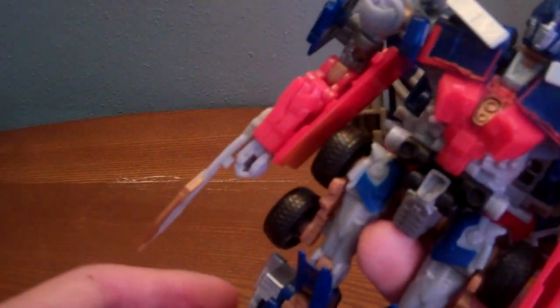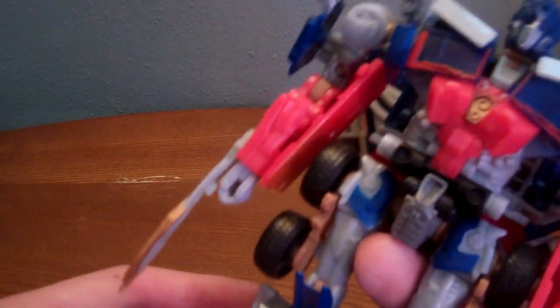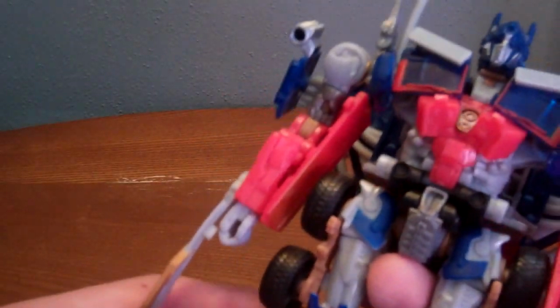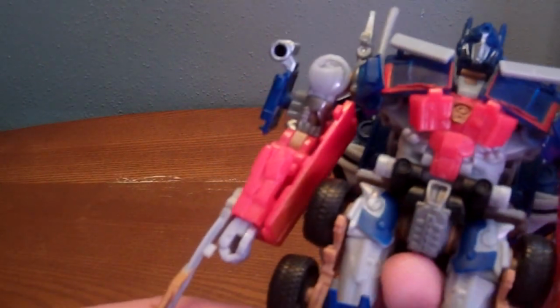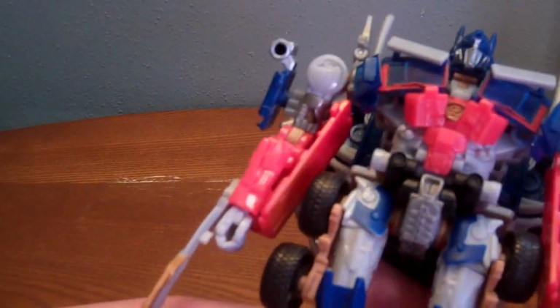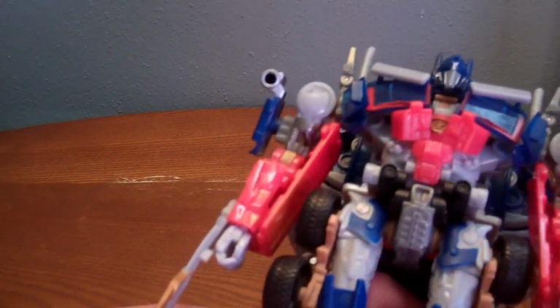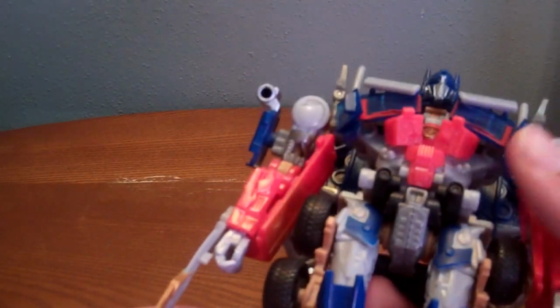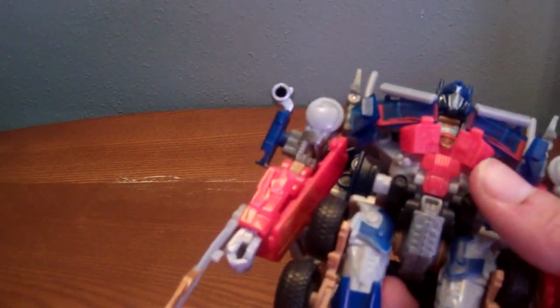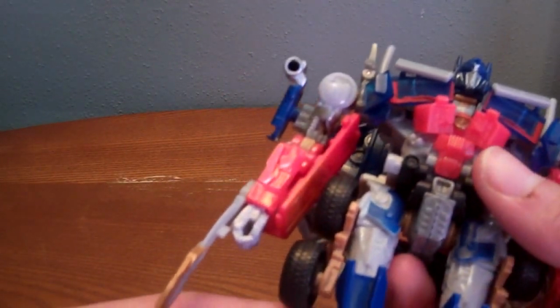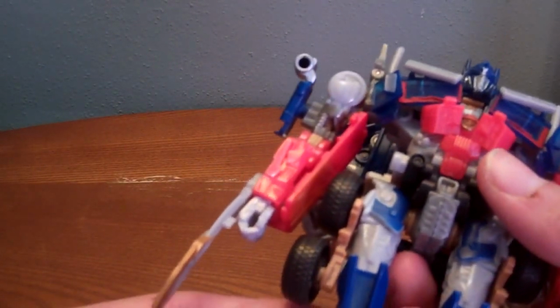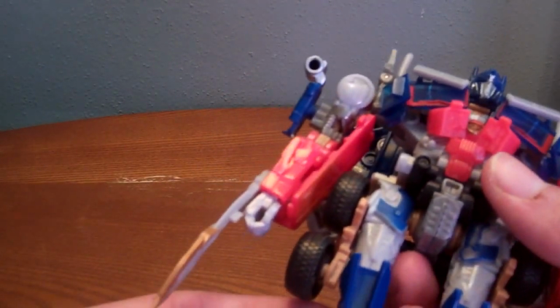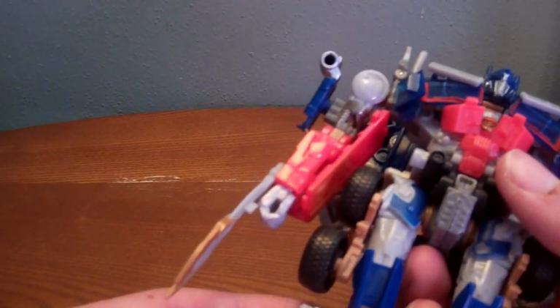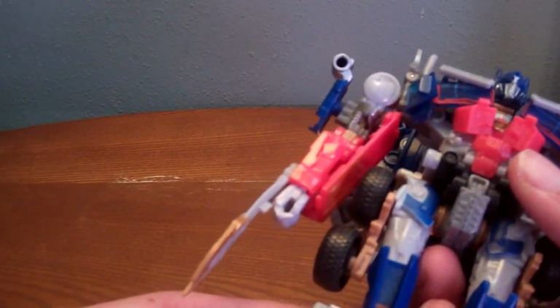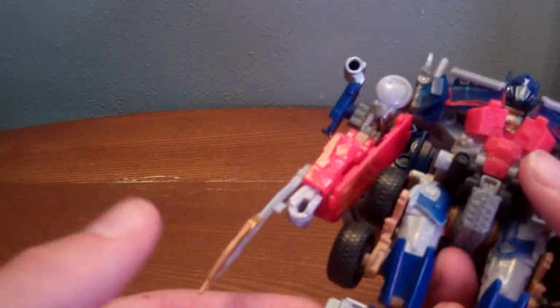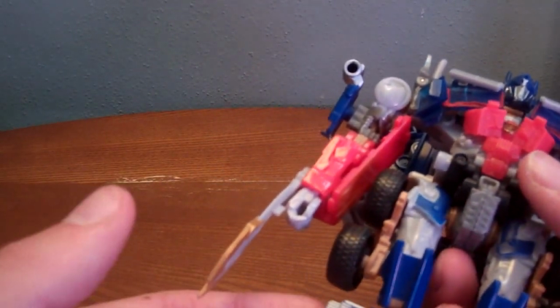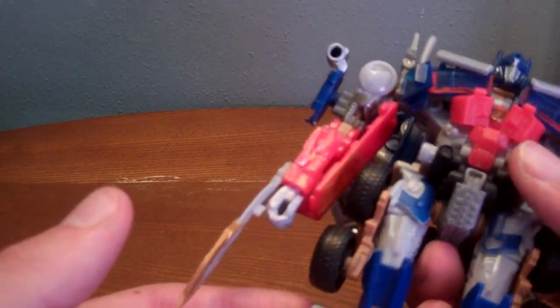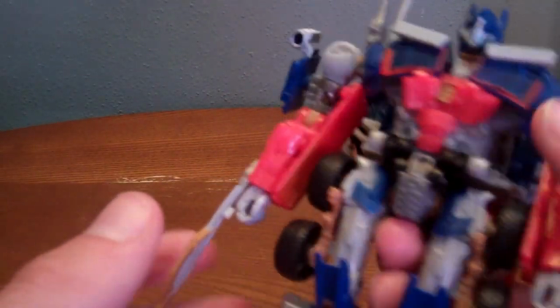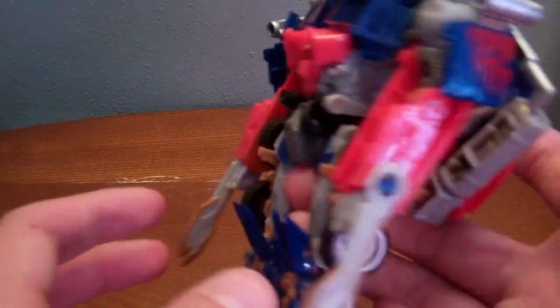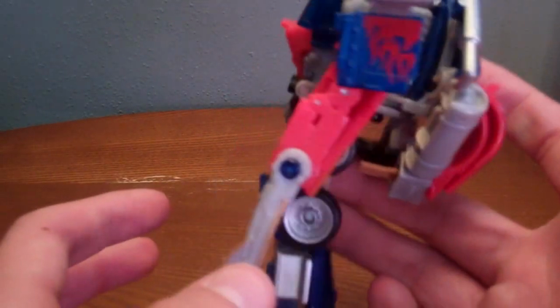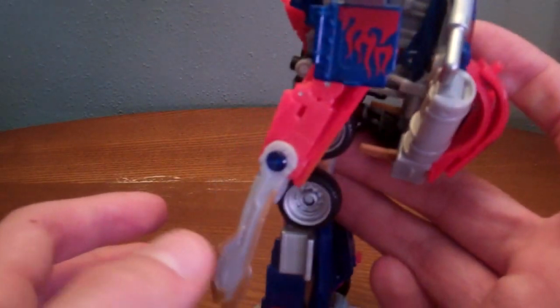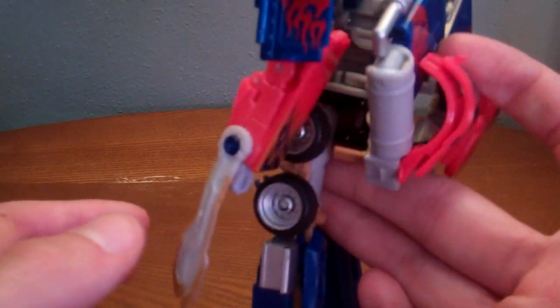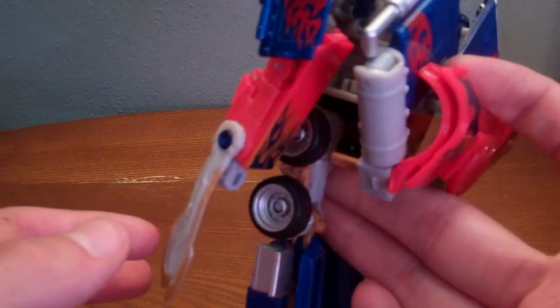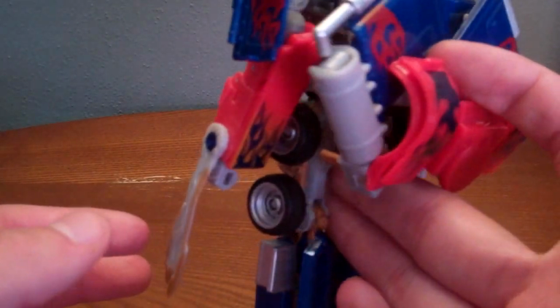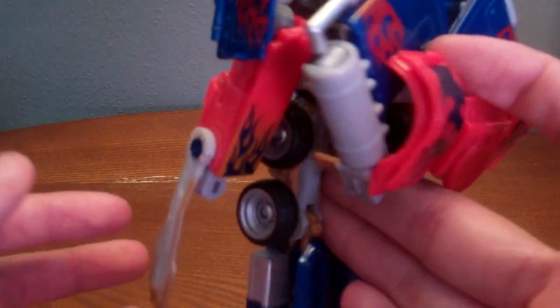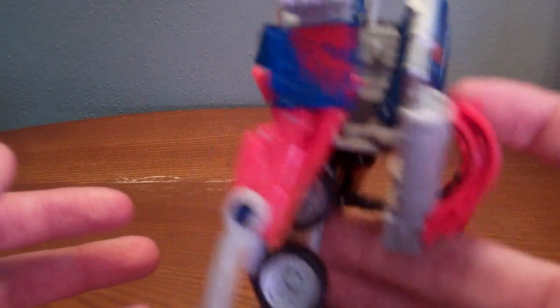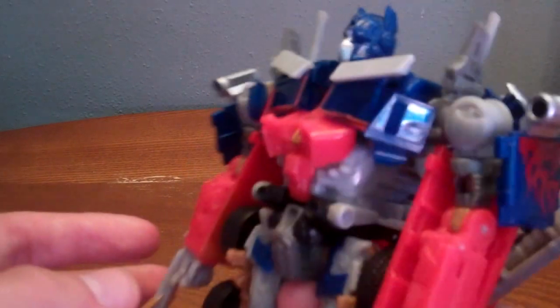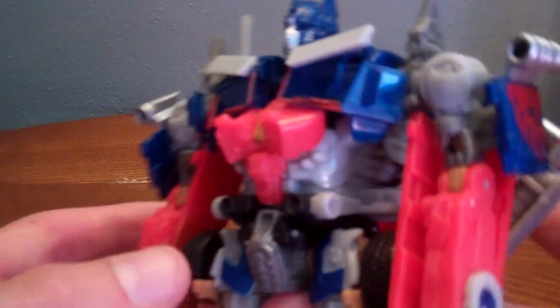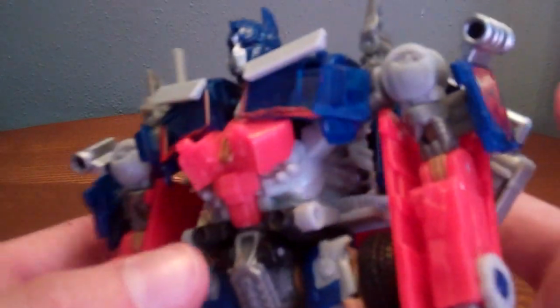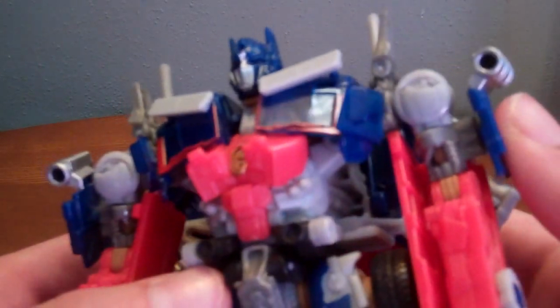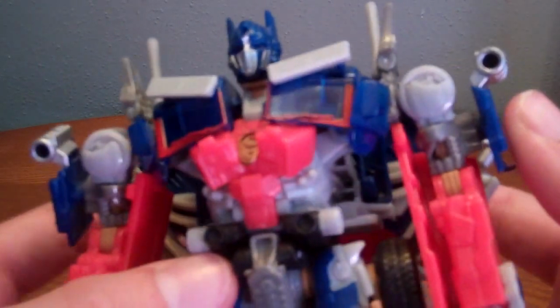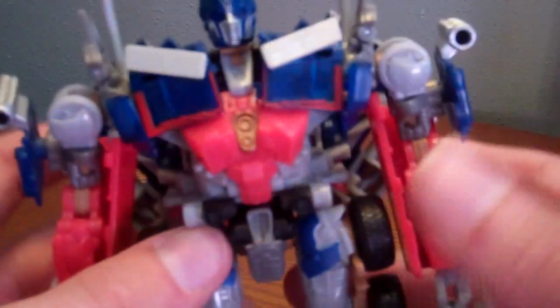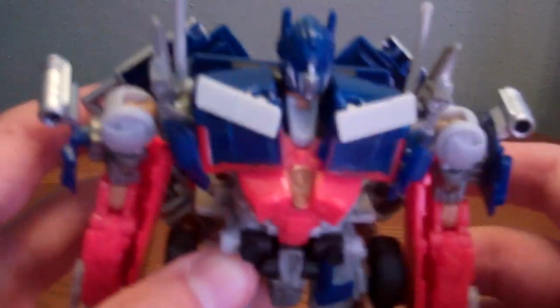The arm kibble was different, but still a really, really nice figure.